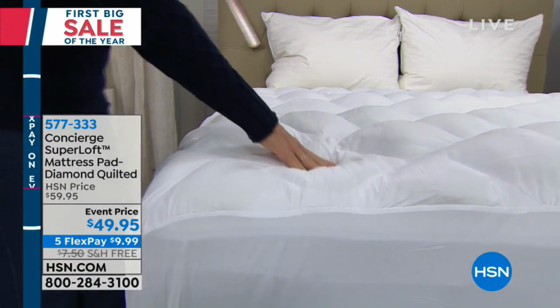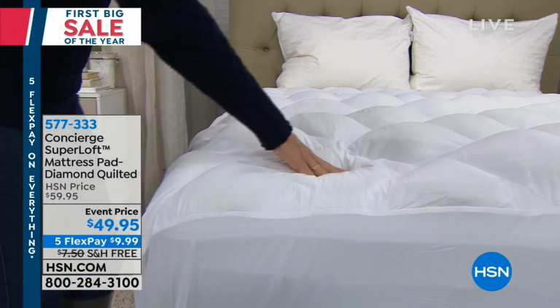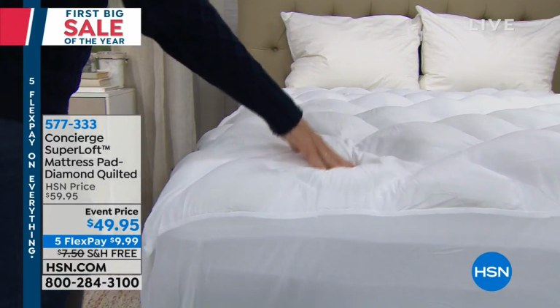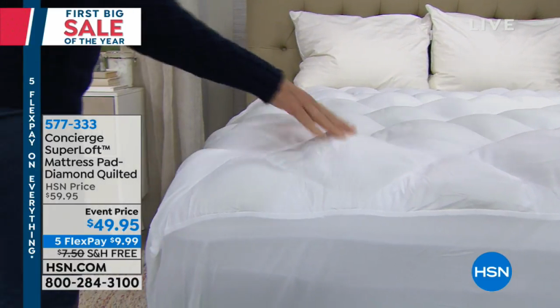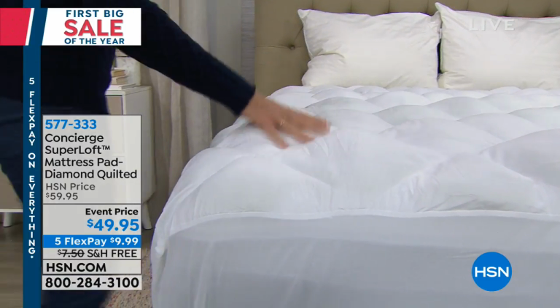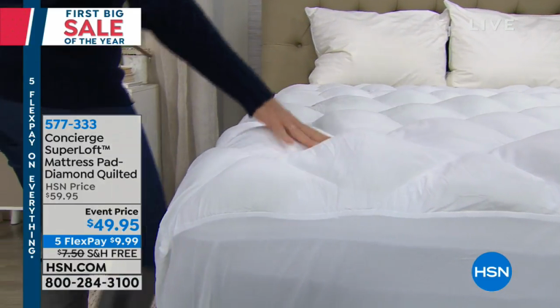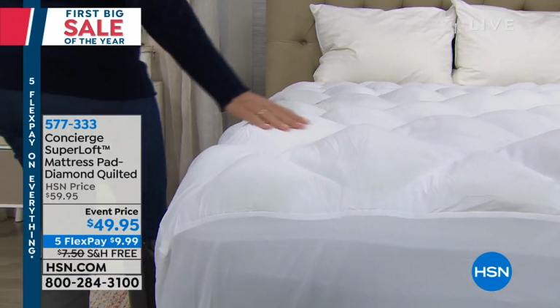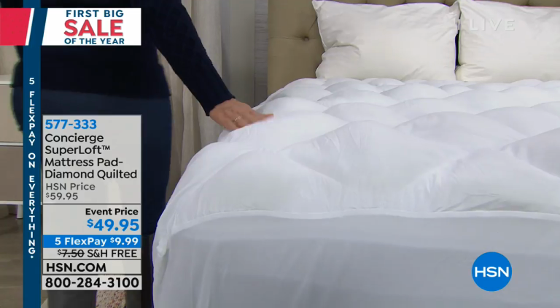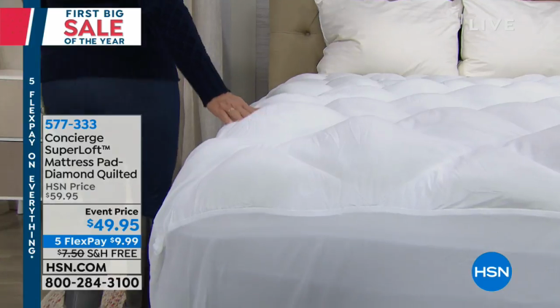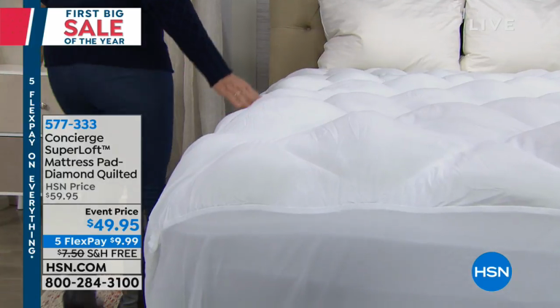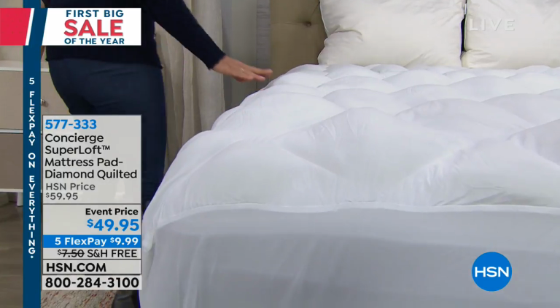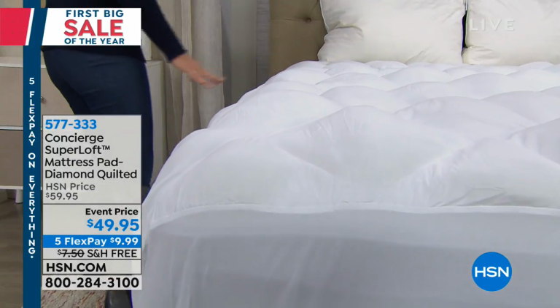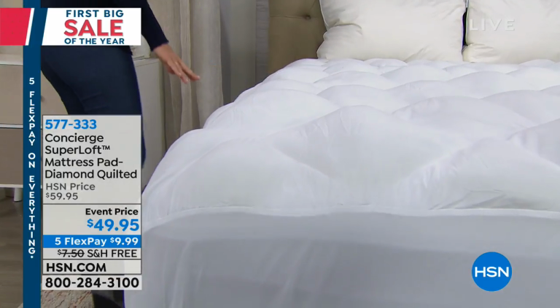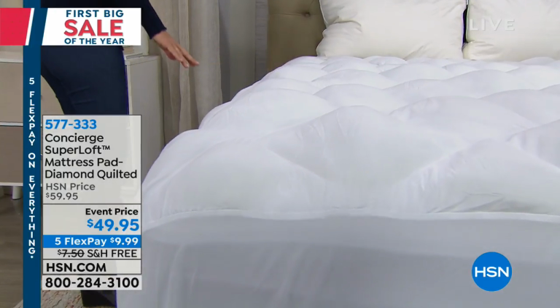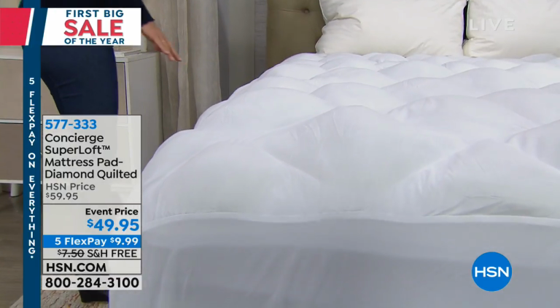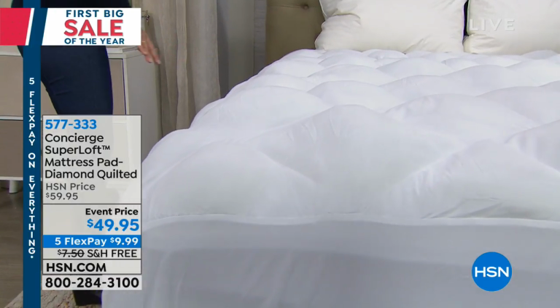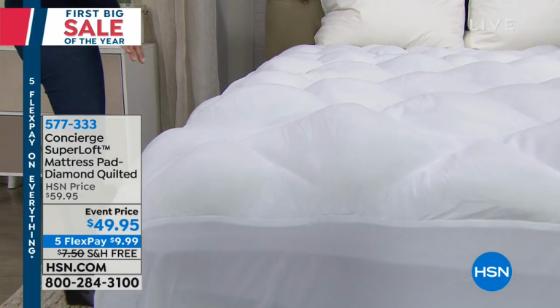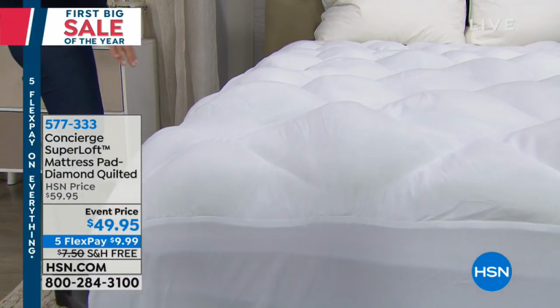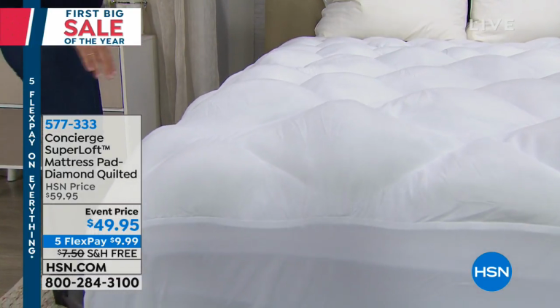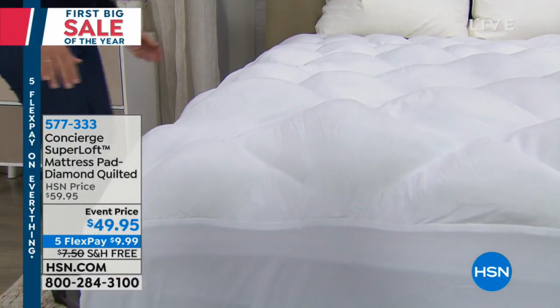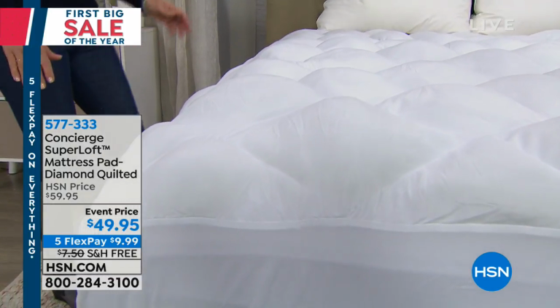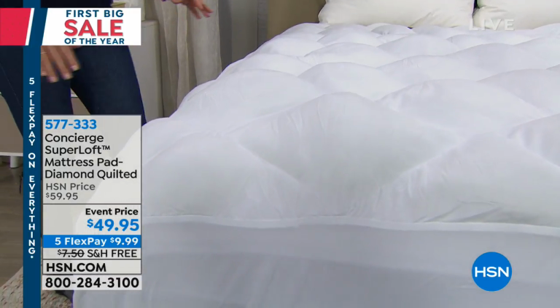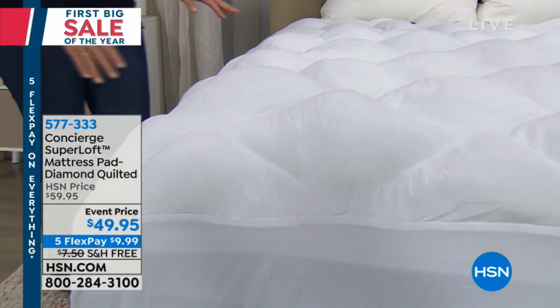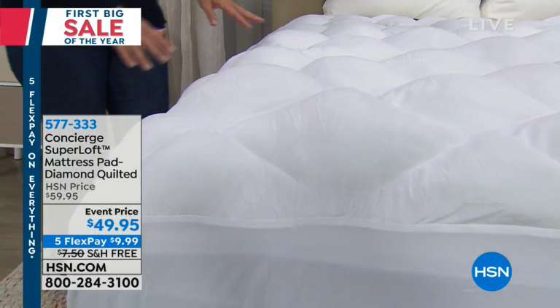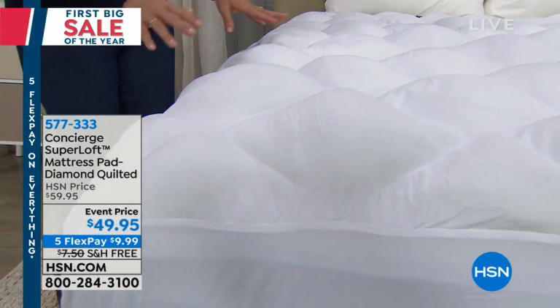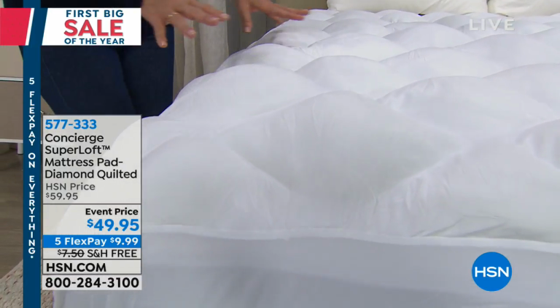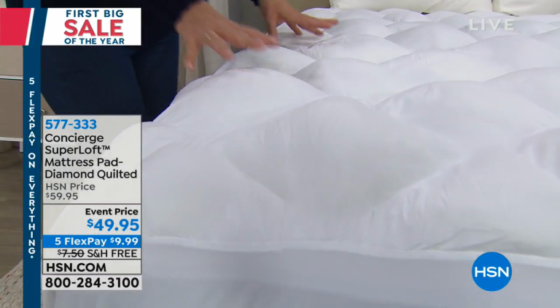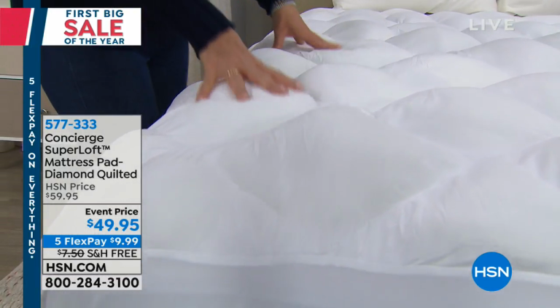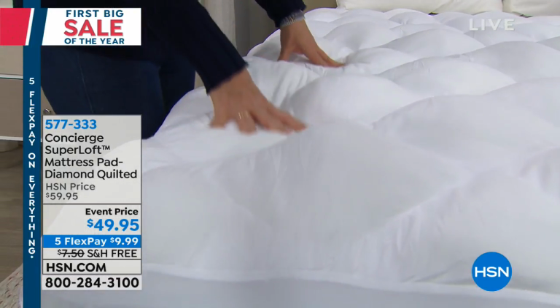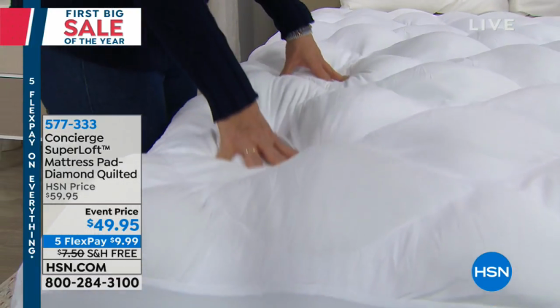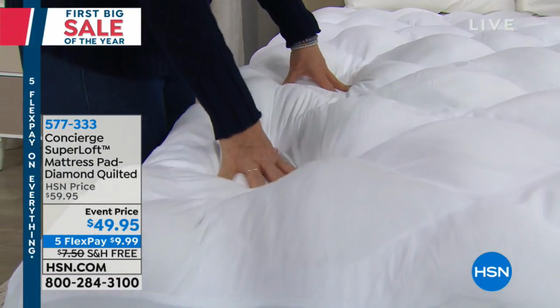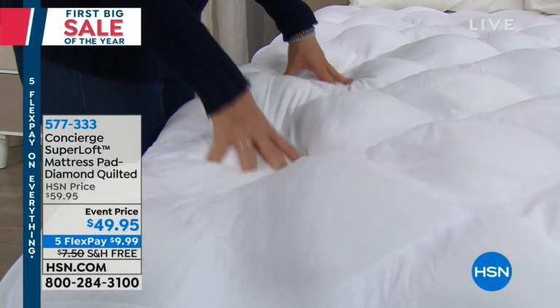Less than $10 a month today on those monthly interest-free installments. And we'll take care of the rest, including telling you all about it.